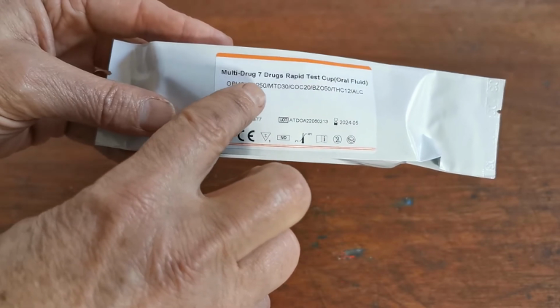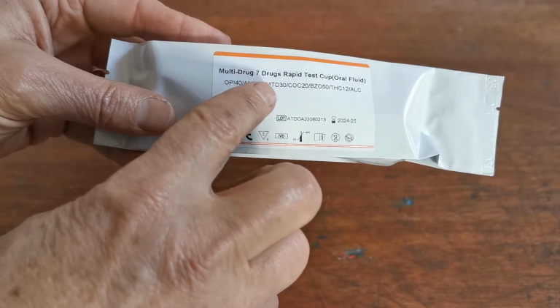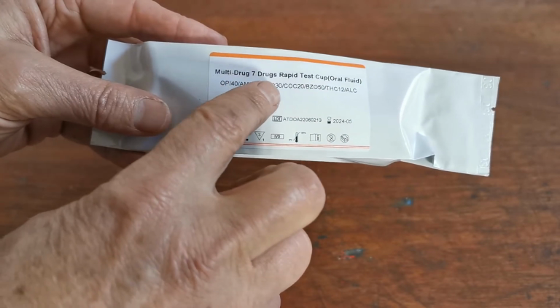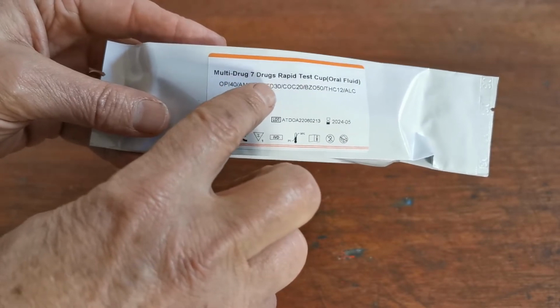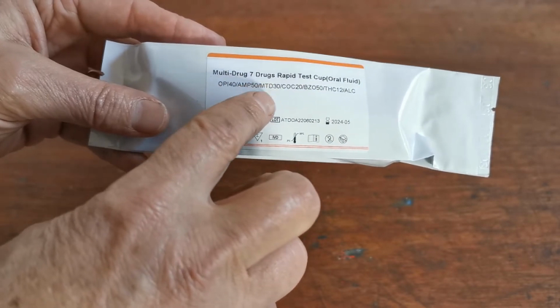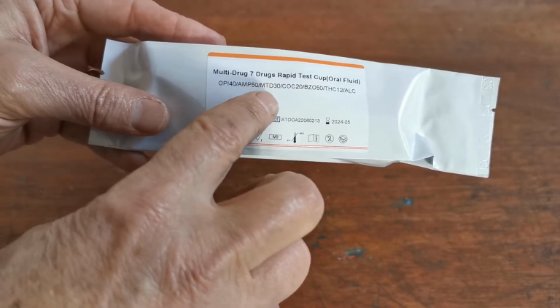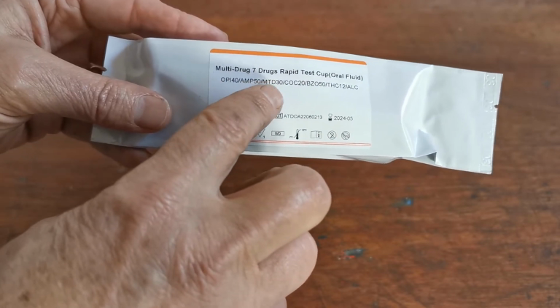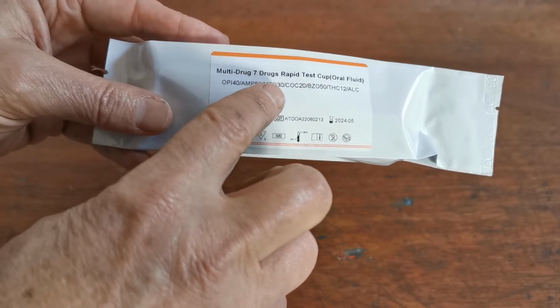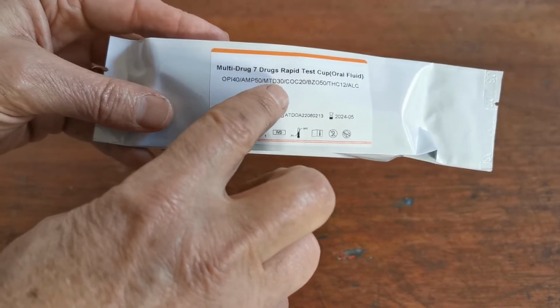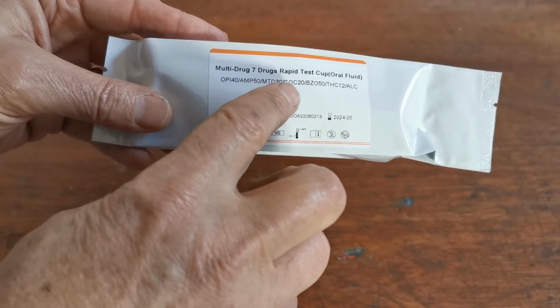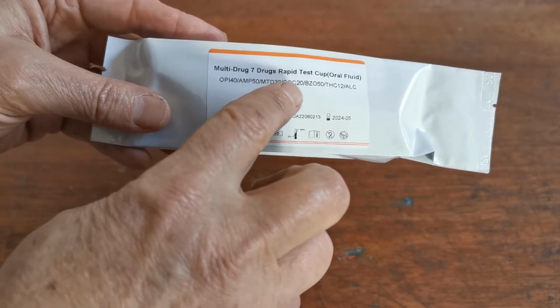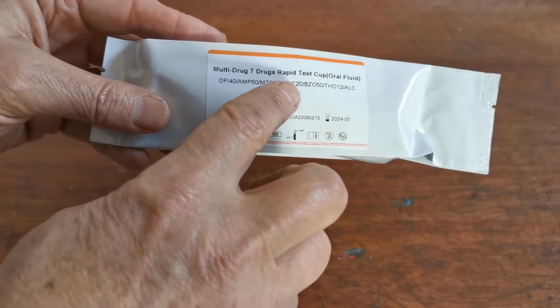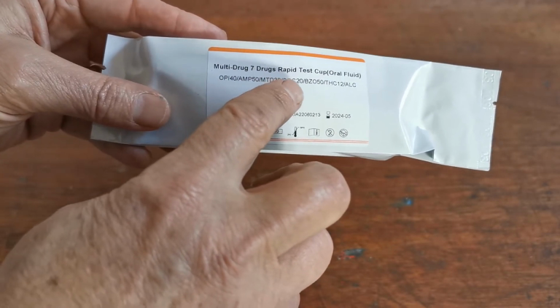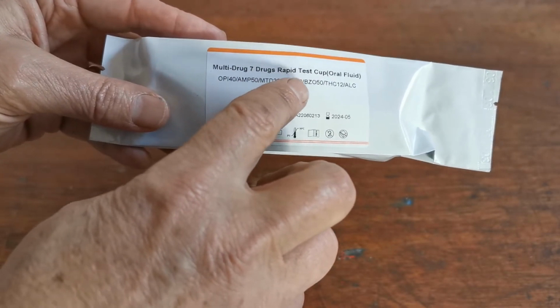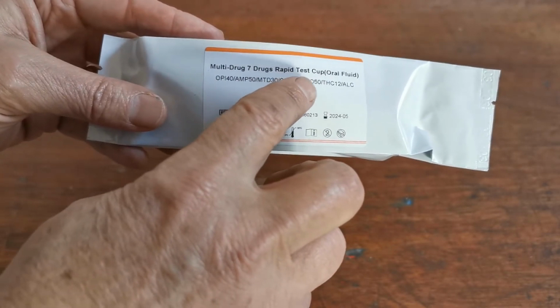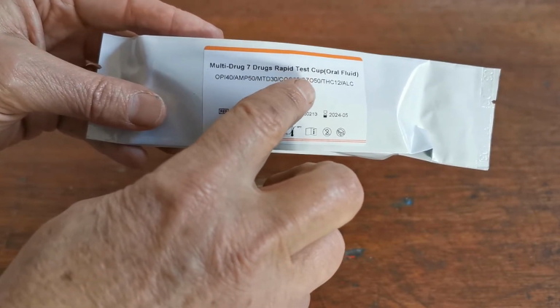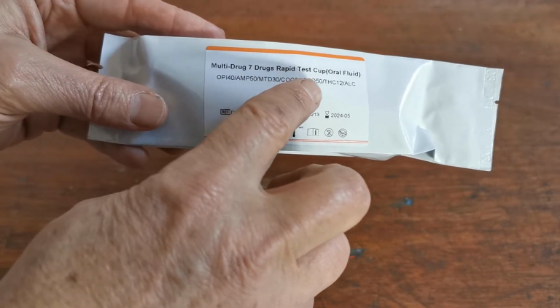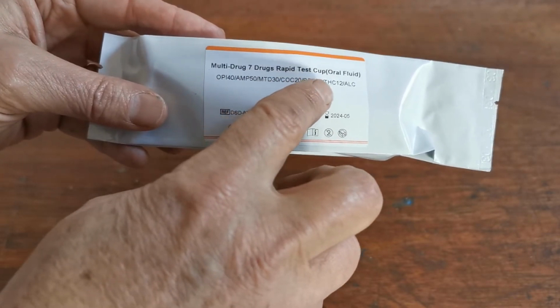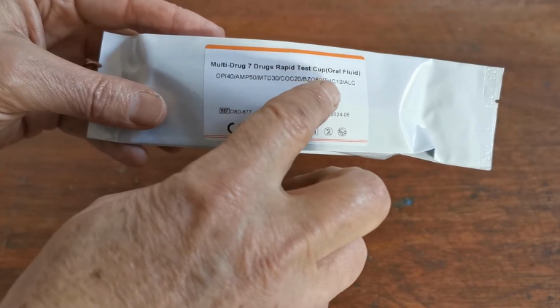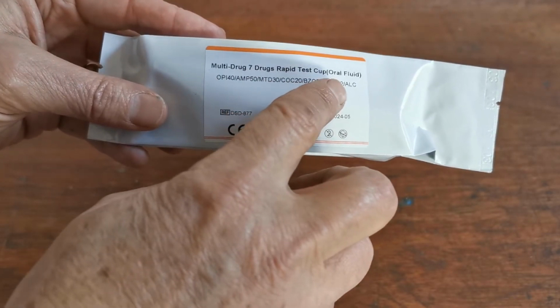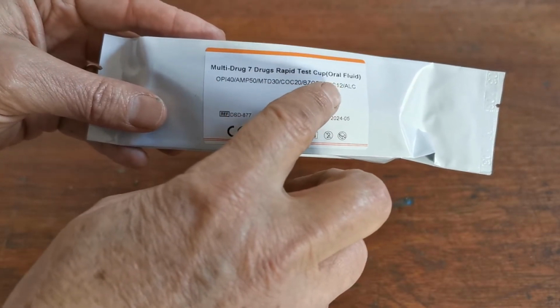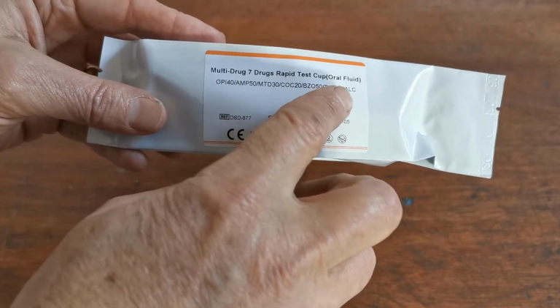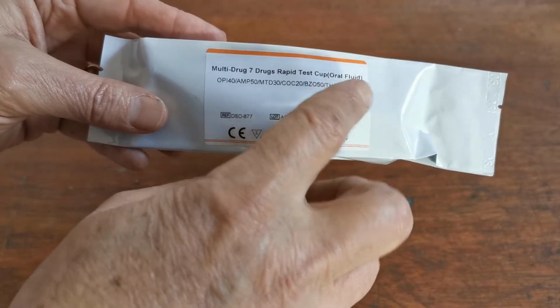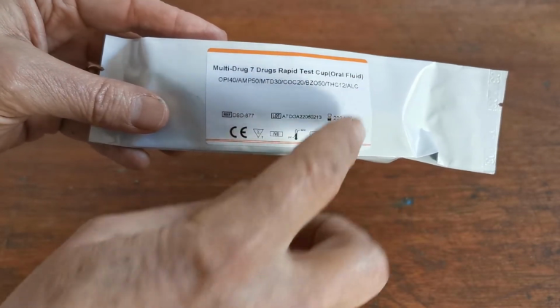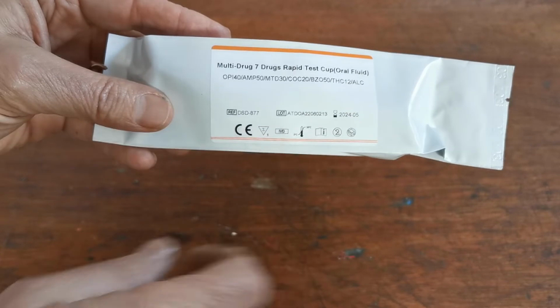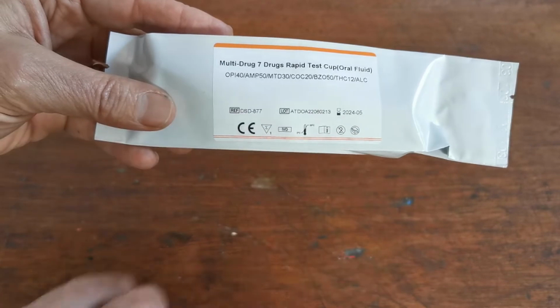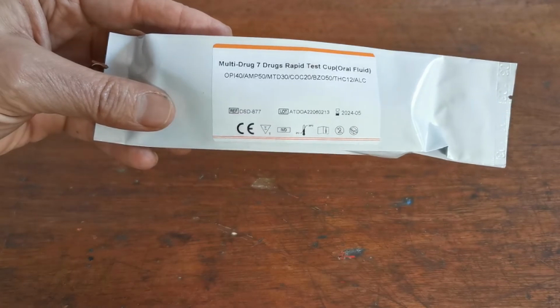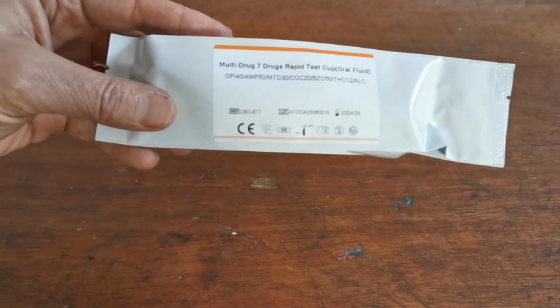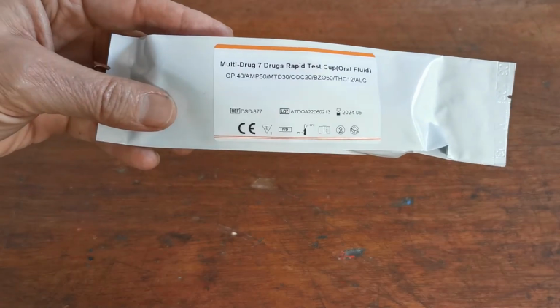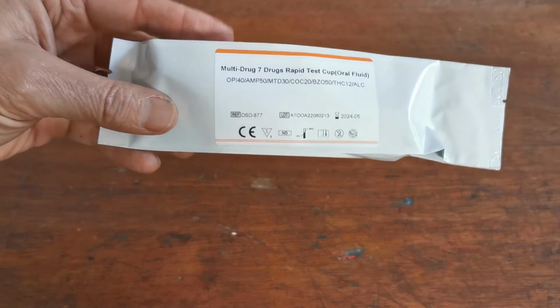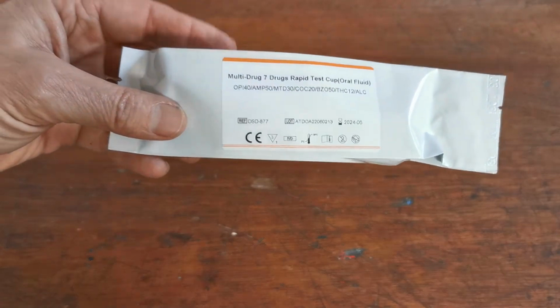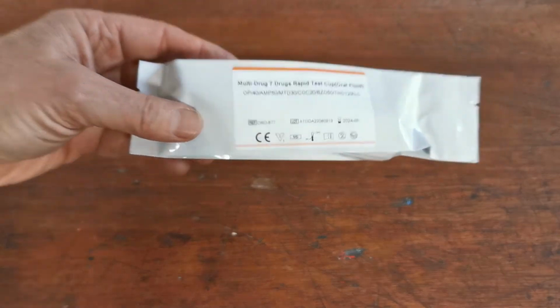This test screens for opiates, amphetamine, methadone, cocaine, benzodiazepines, cannabis, and saliva alcohol.